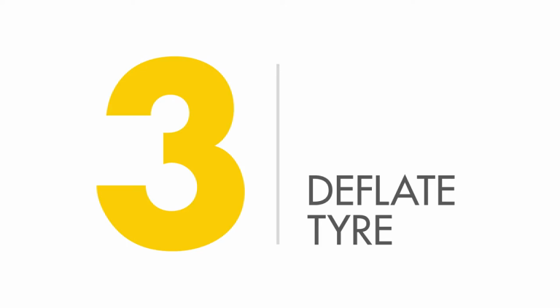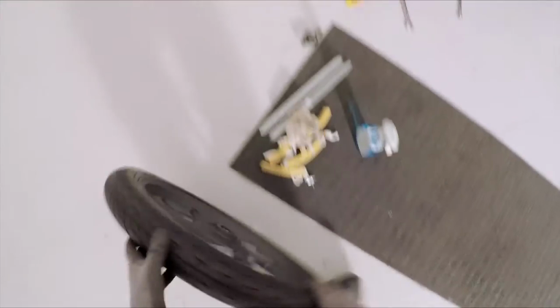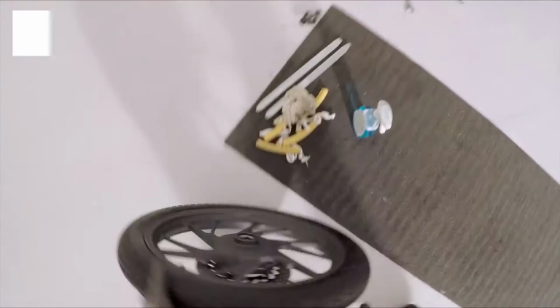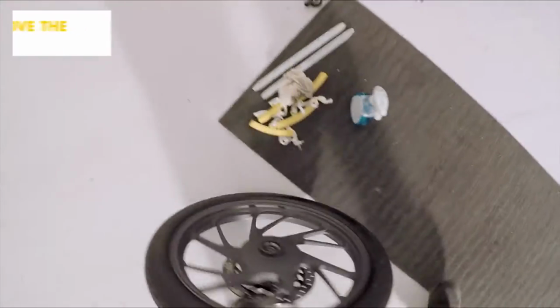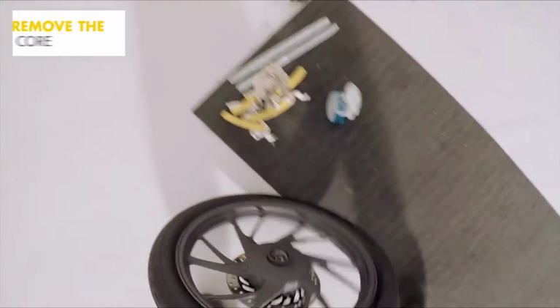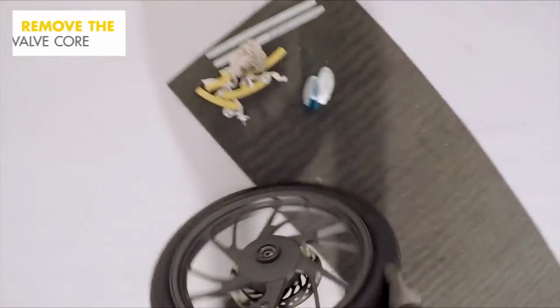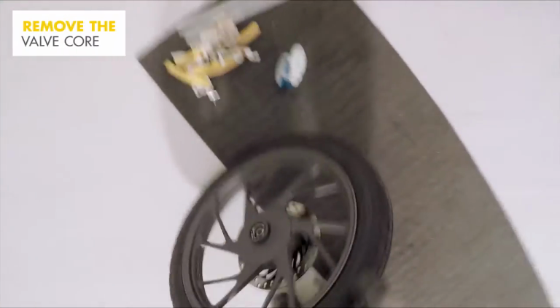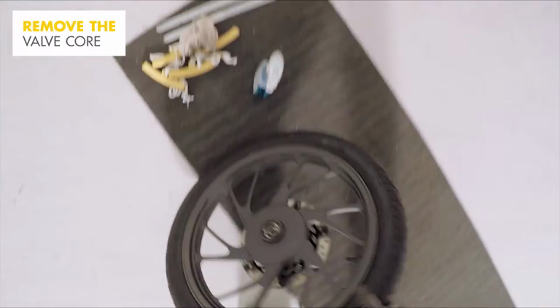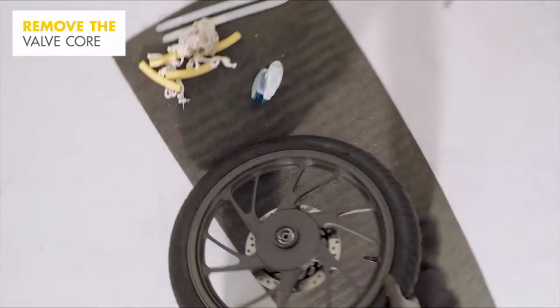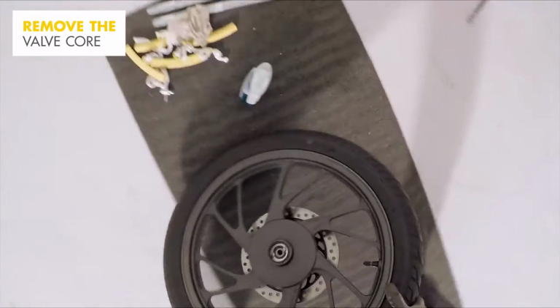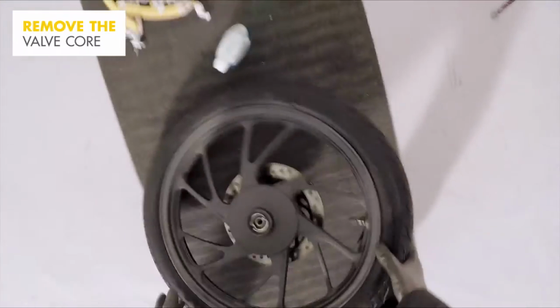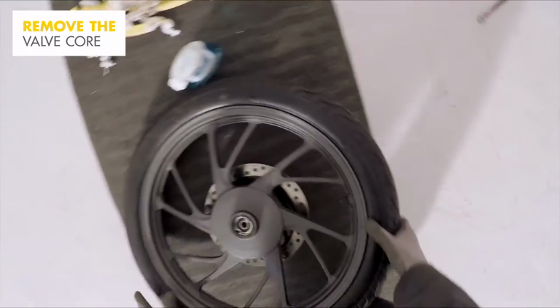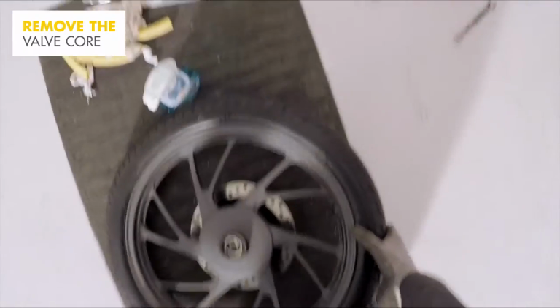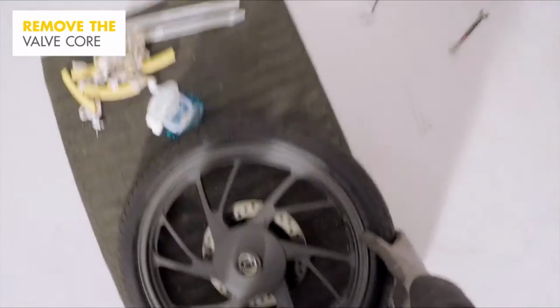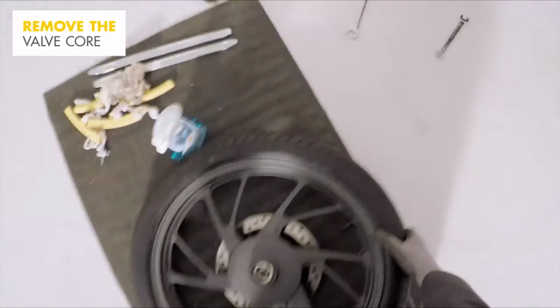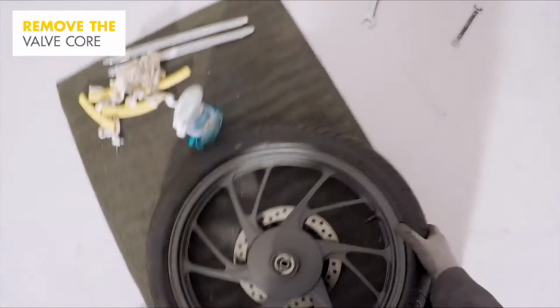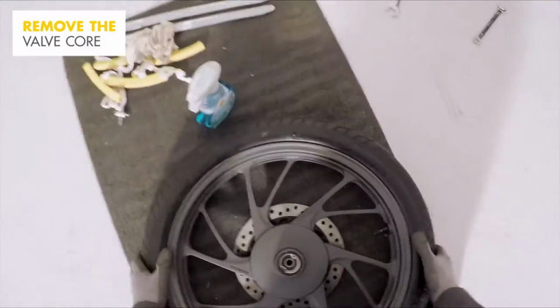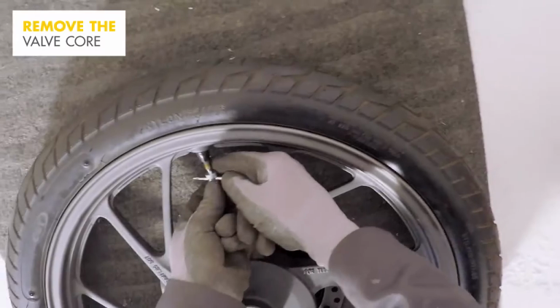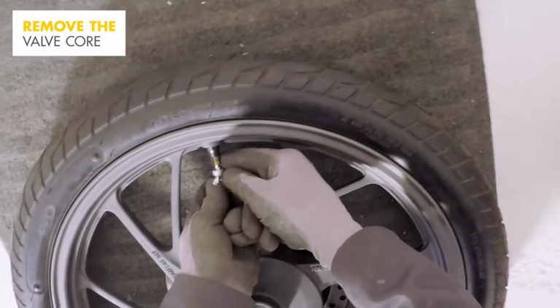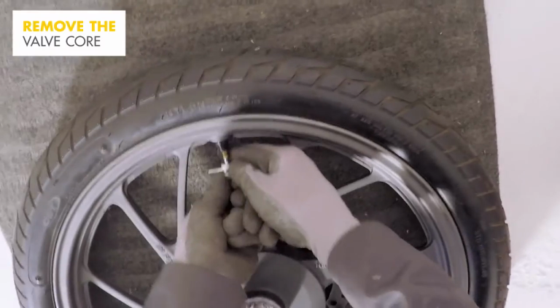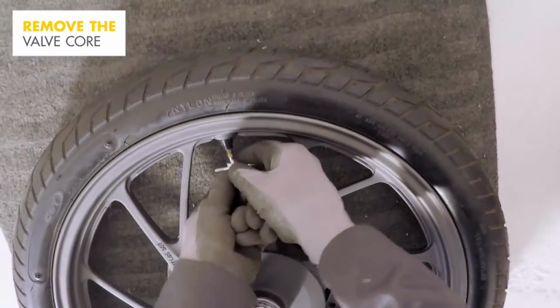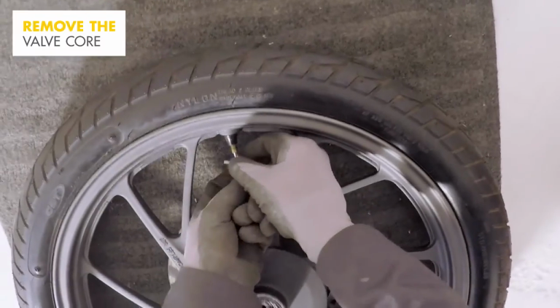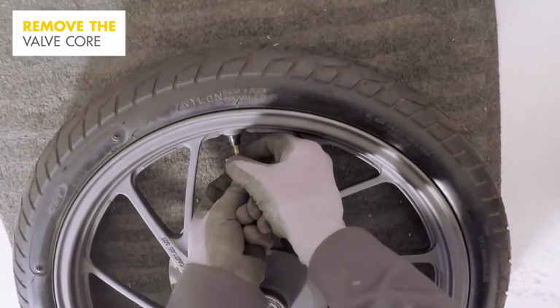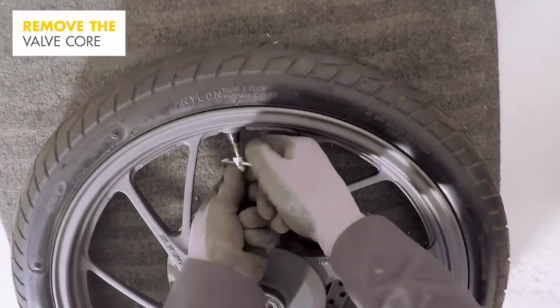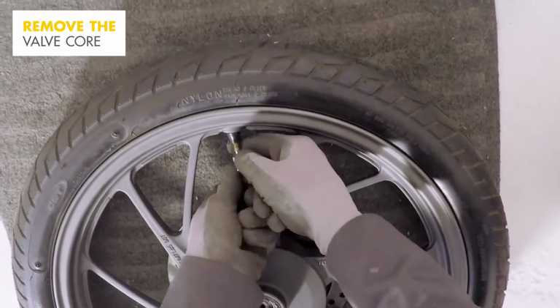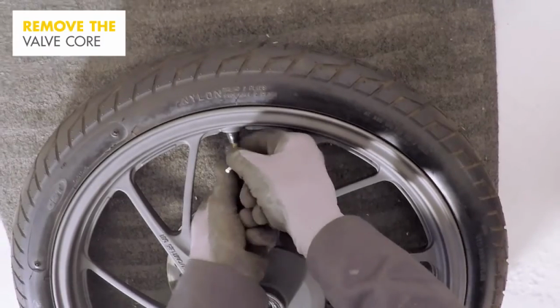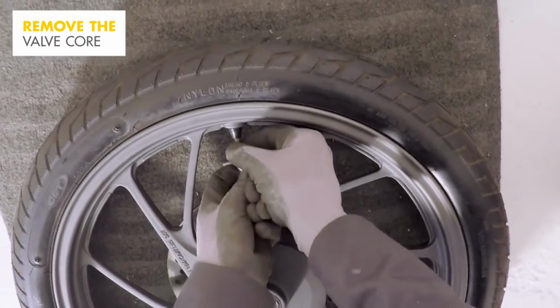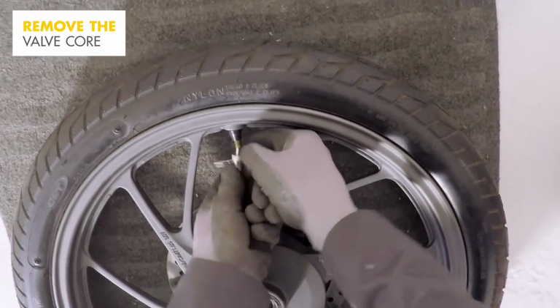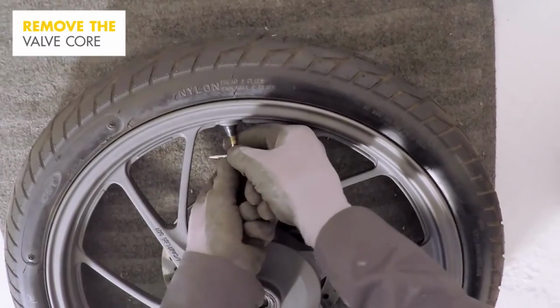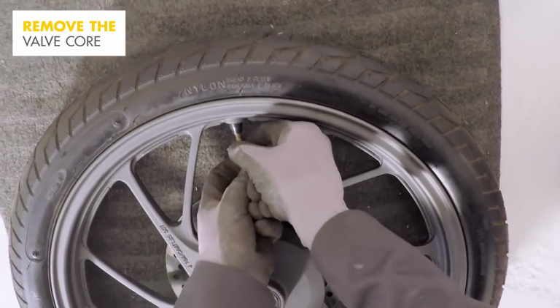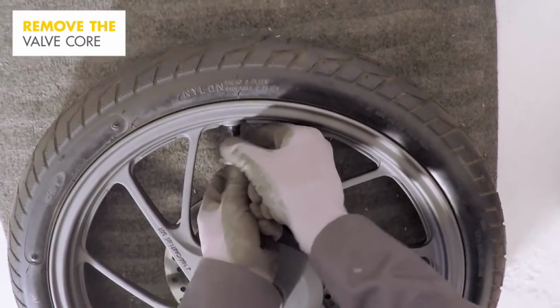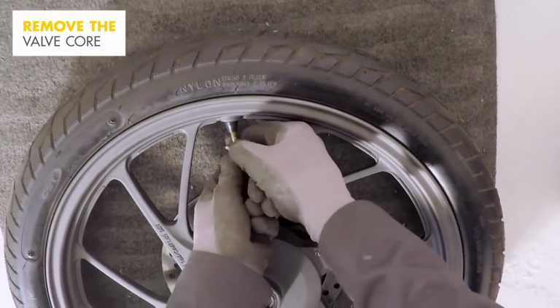Lay the wheel on the ground and, using the valve core tool, remove the valve core. This will begin to deflate the tyre.